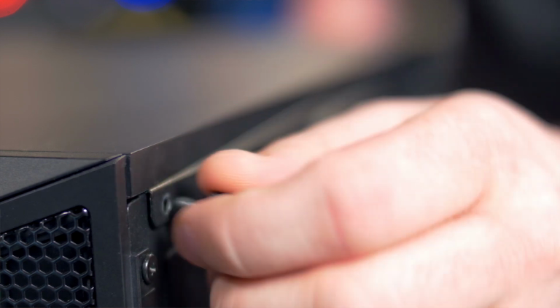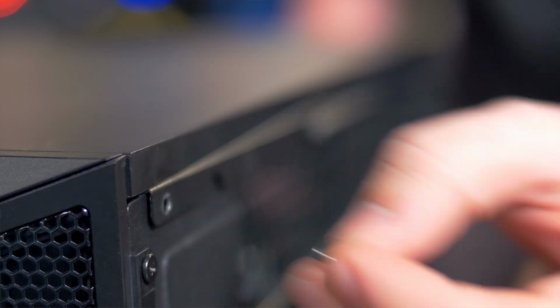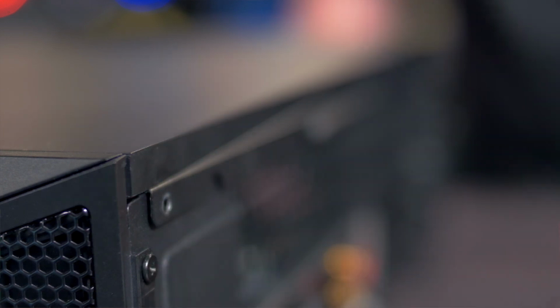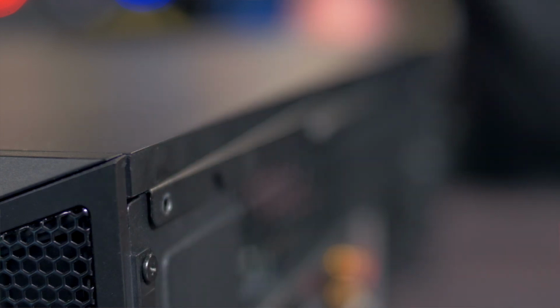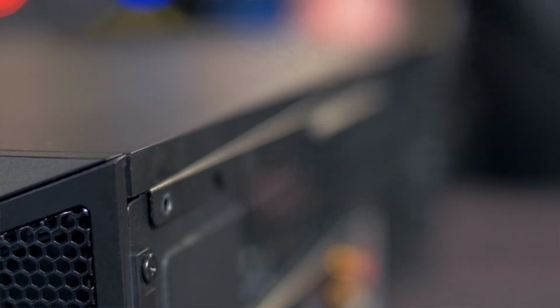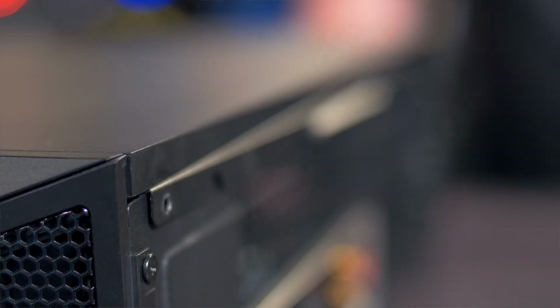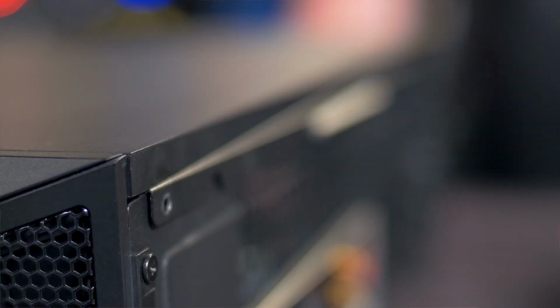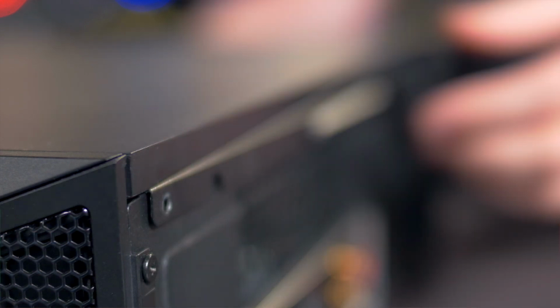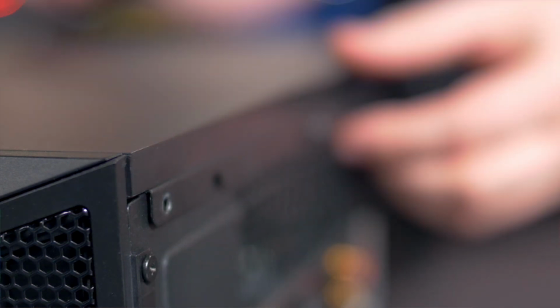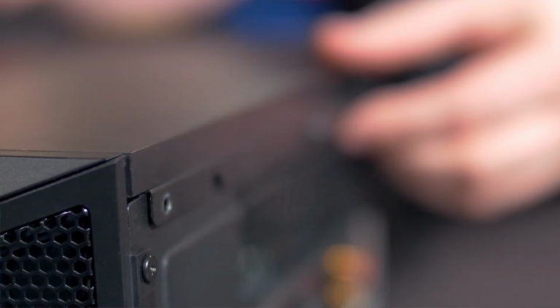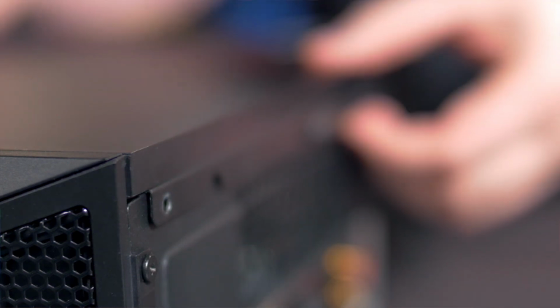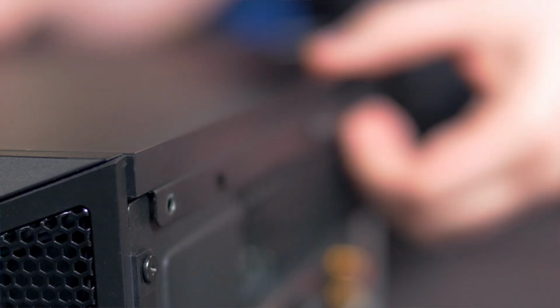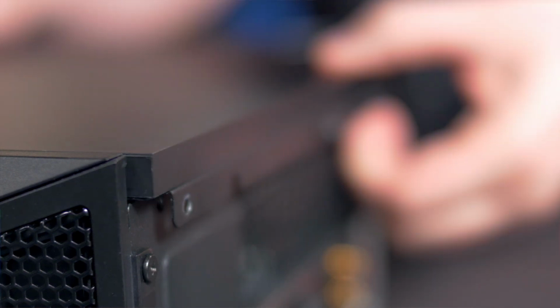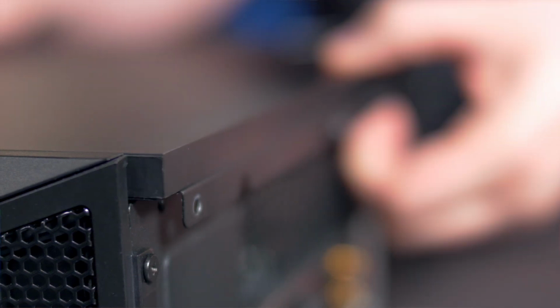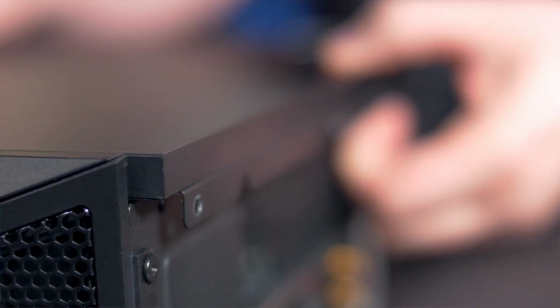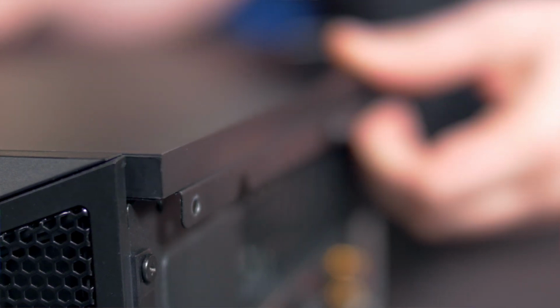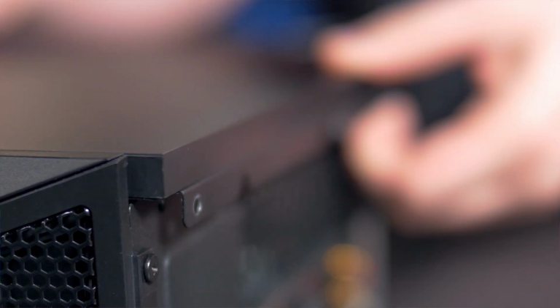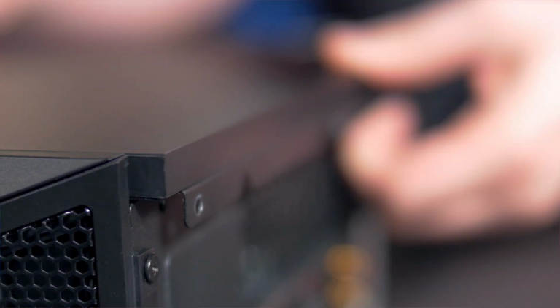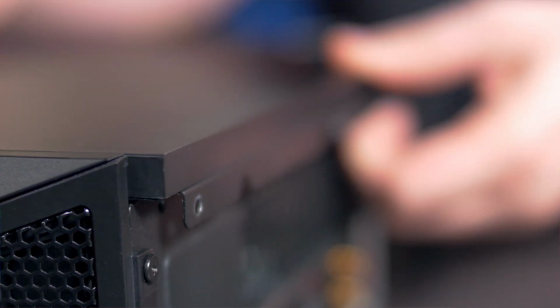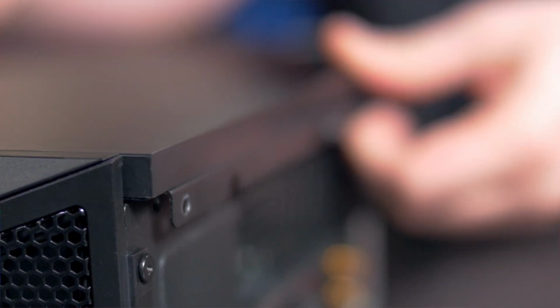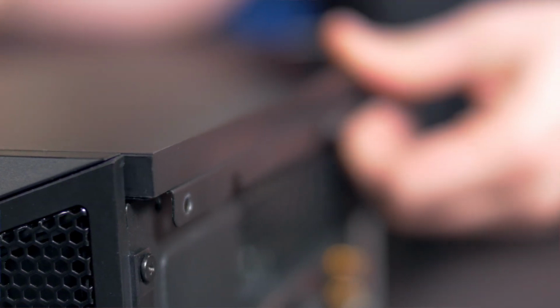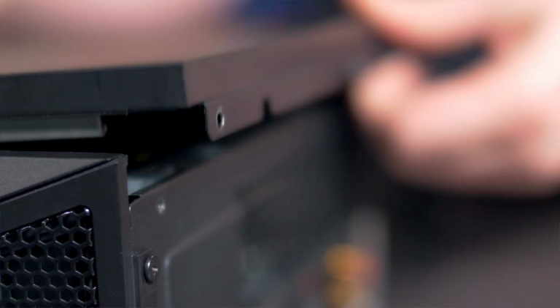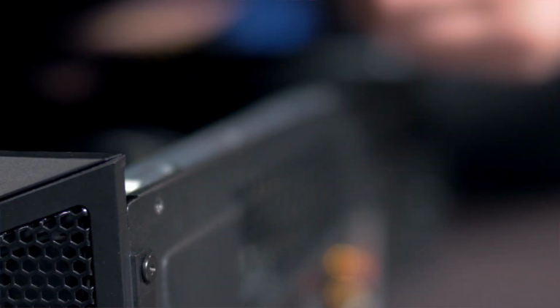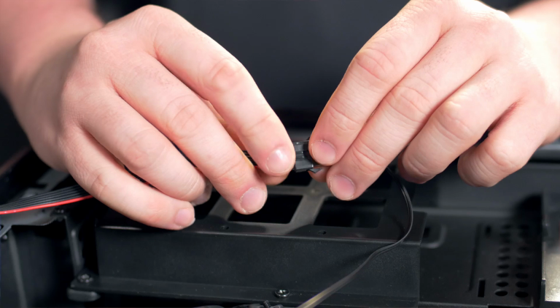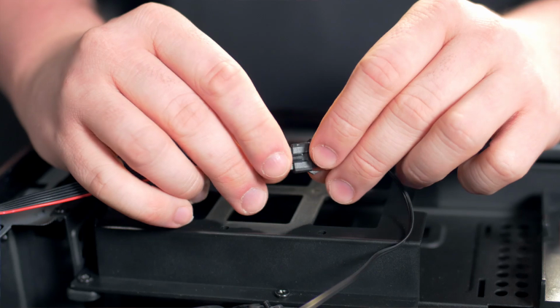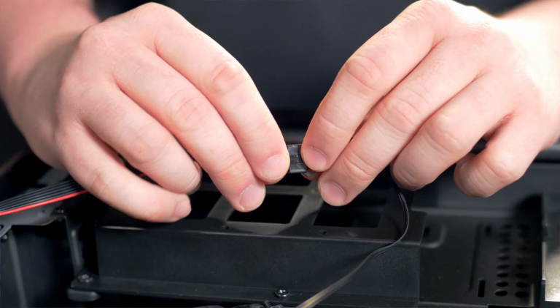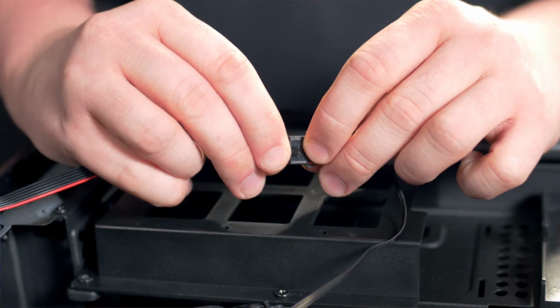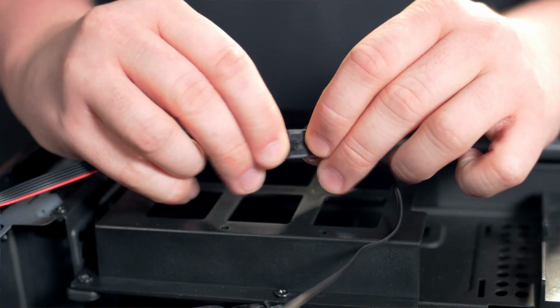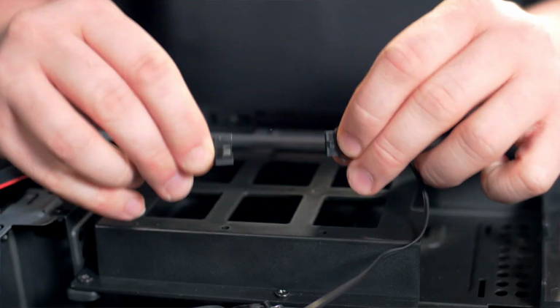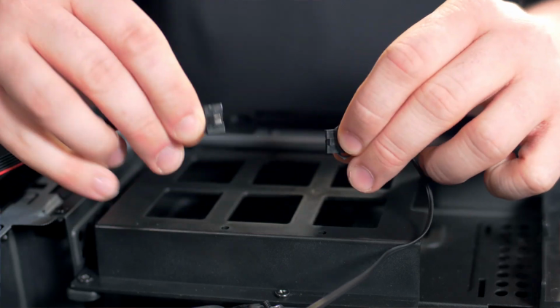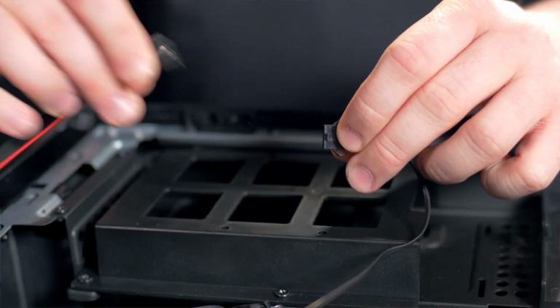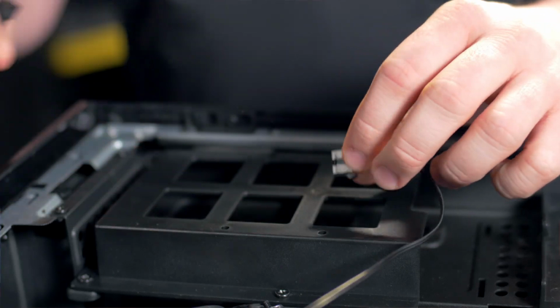To do that, remove the two thumb screws in the back, lift and slide the top panel off, and then disconnect the LED cable.